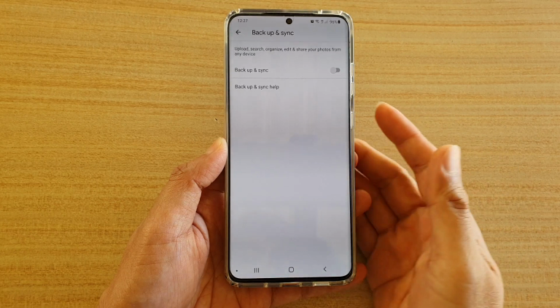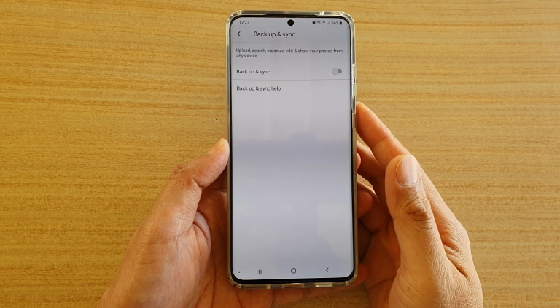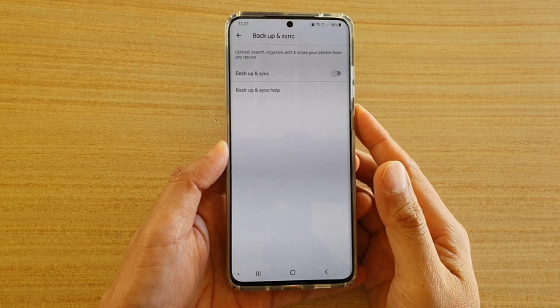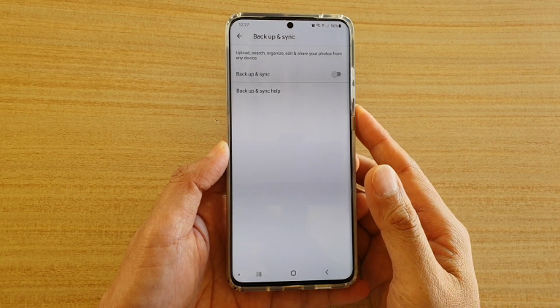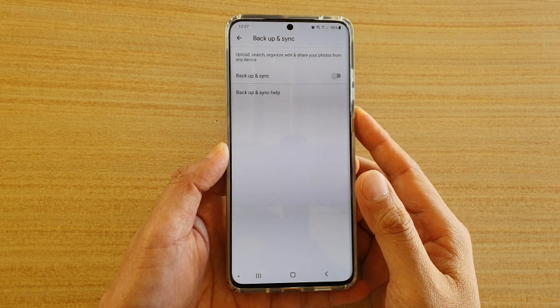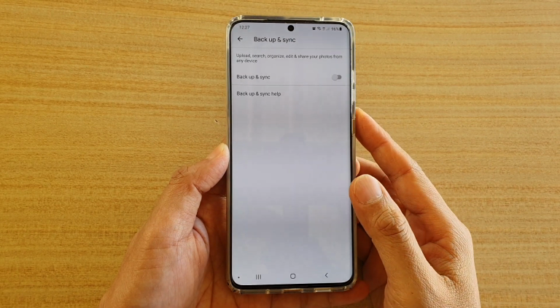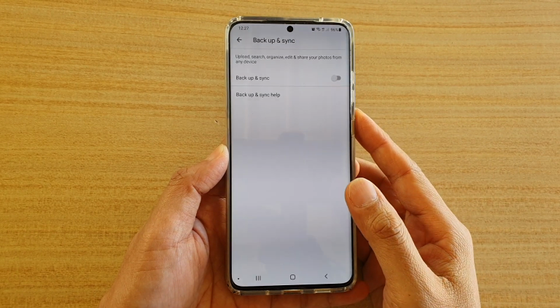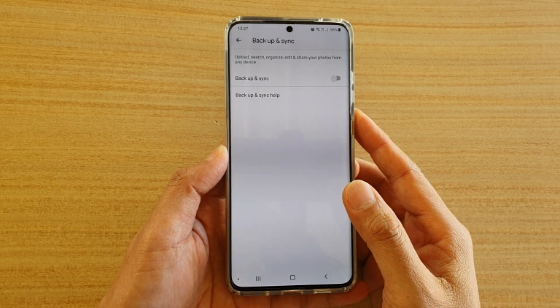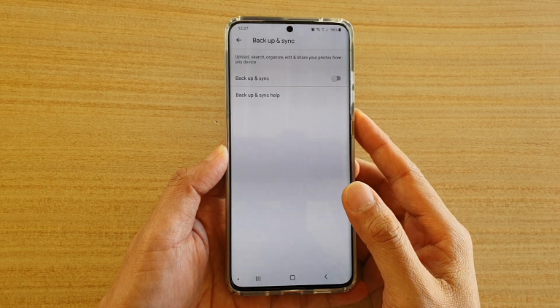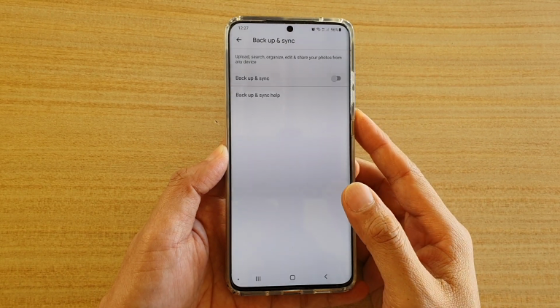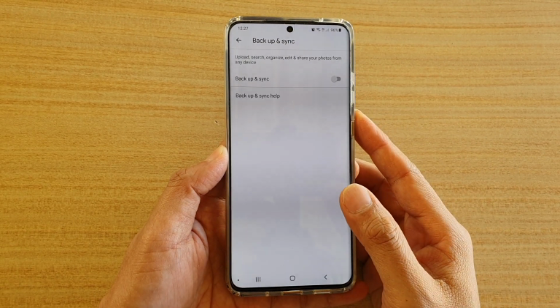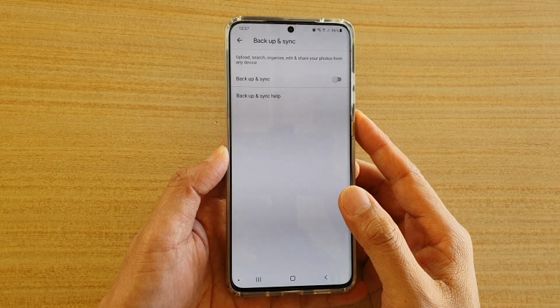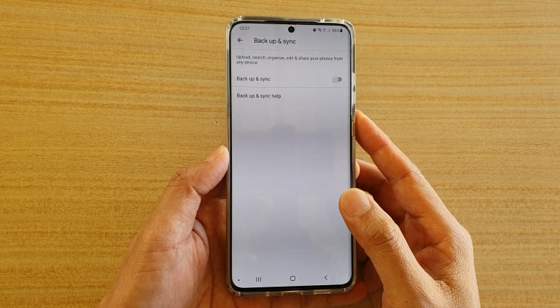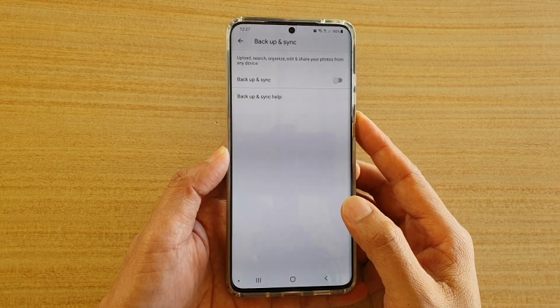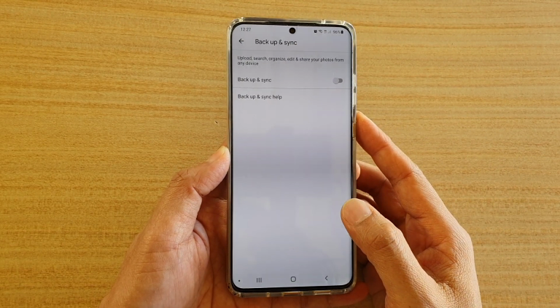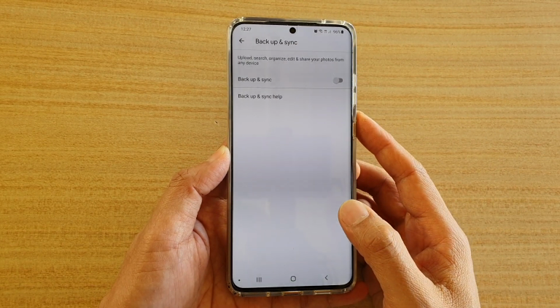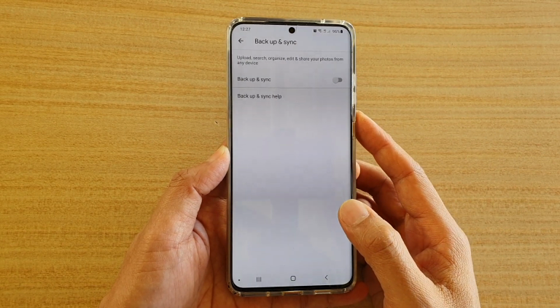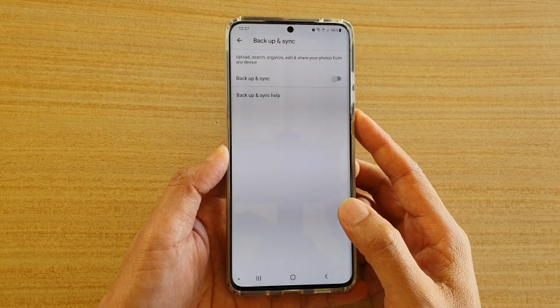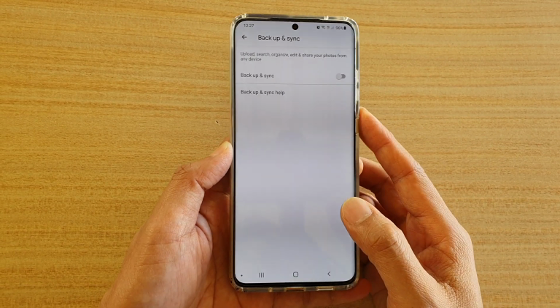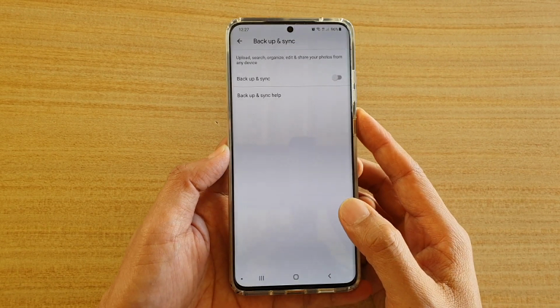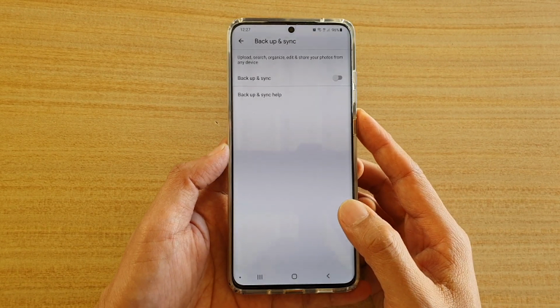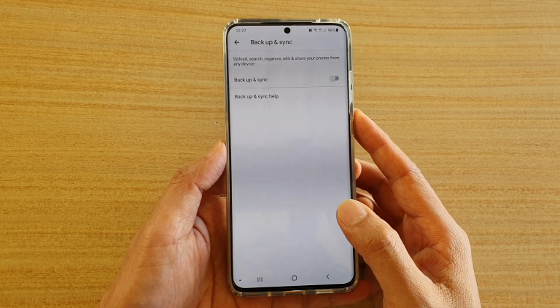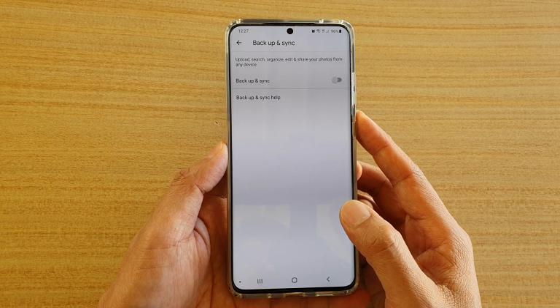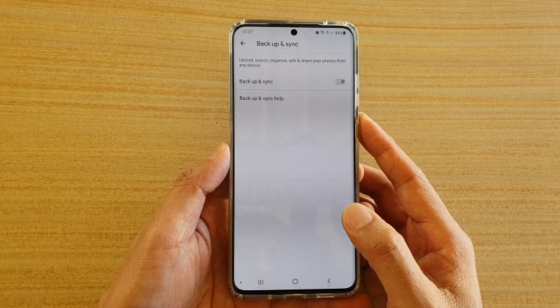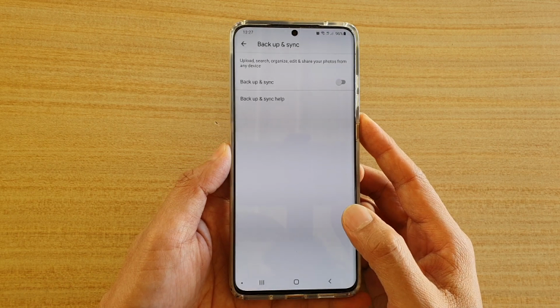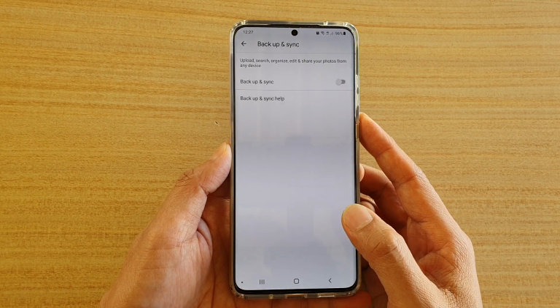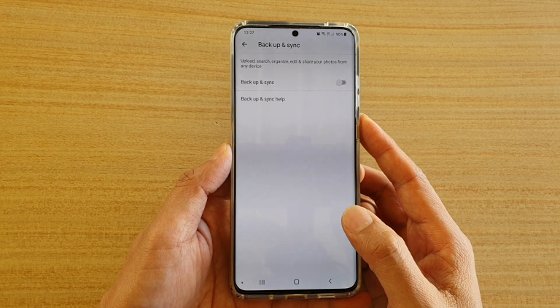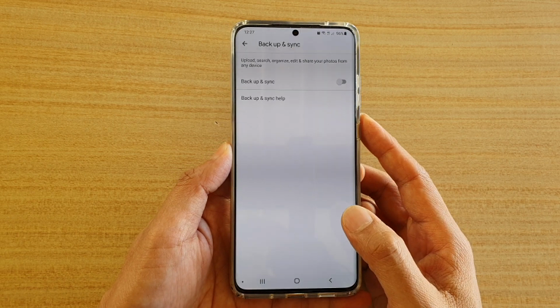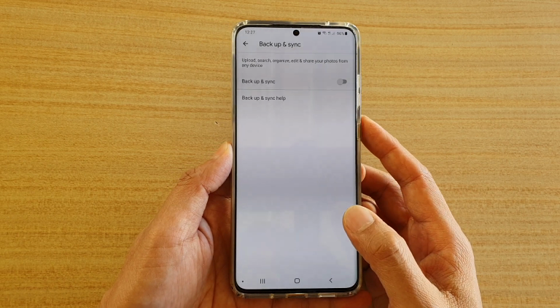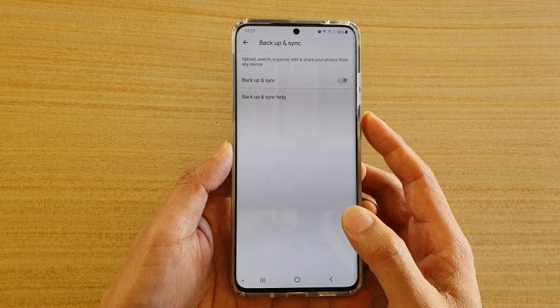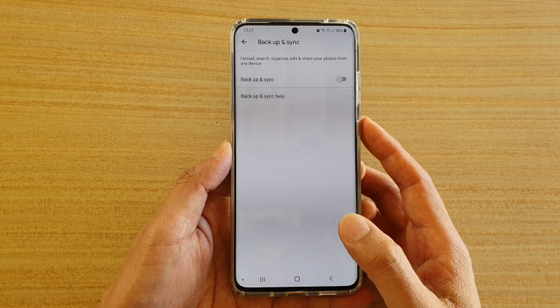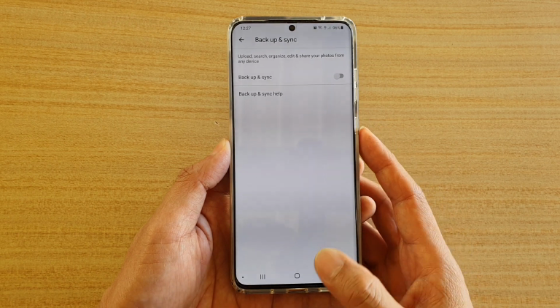How to enable or disable Google Photos Backup and Sync on your Samsung Galaxy S20, S20 Plus, or the S20 Ultra.